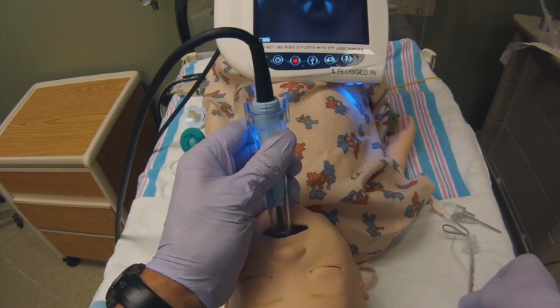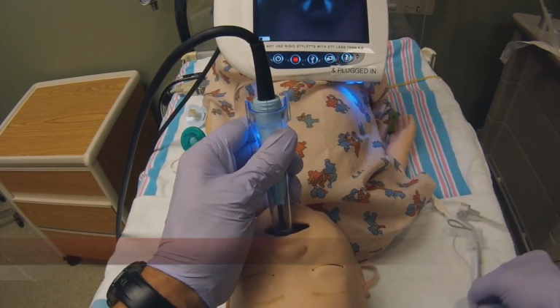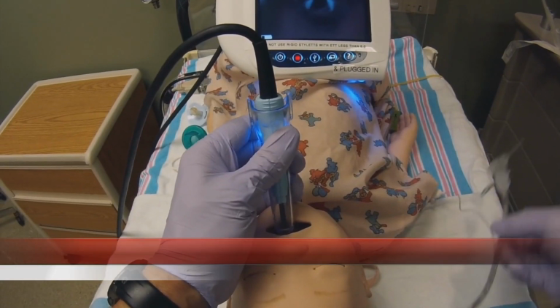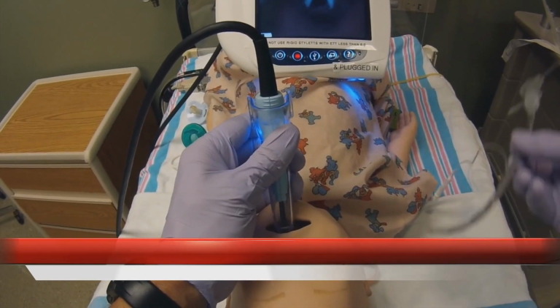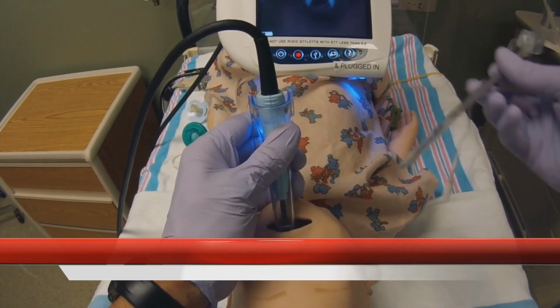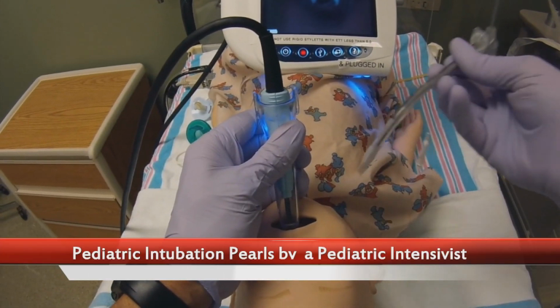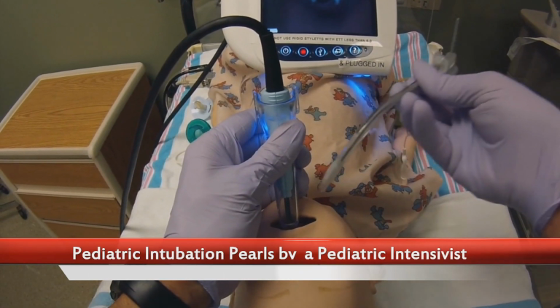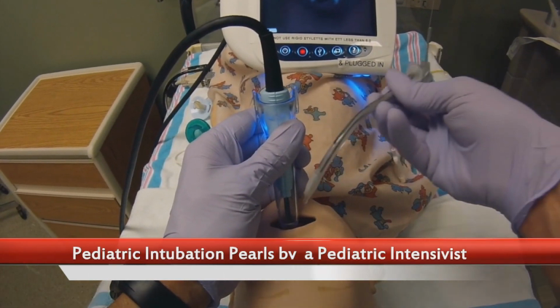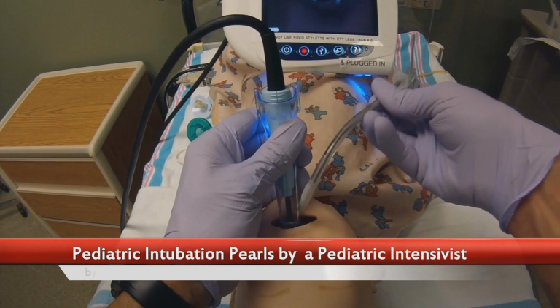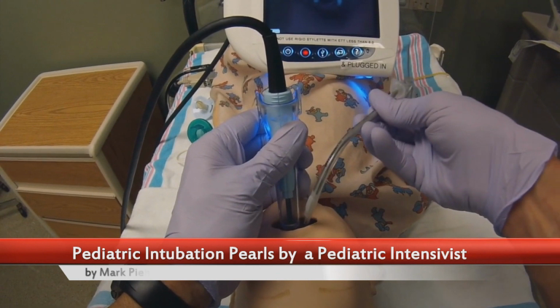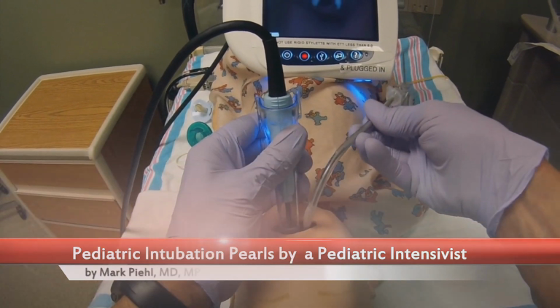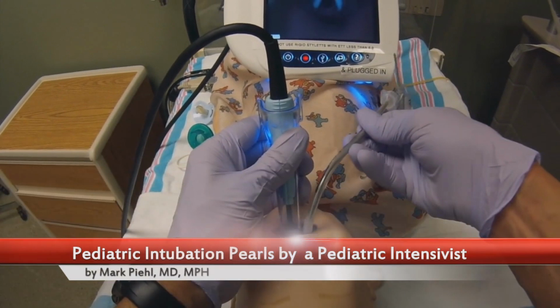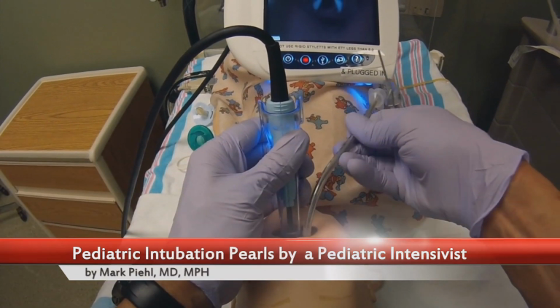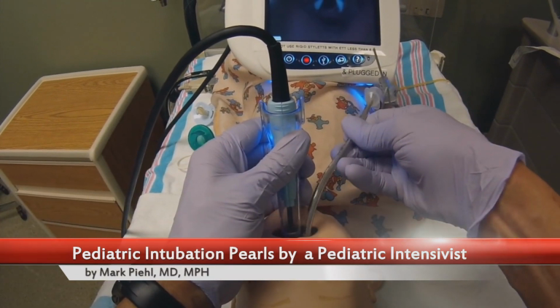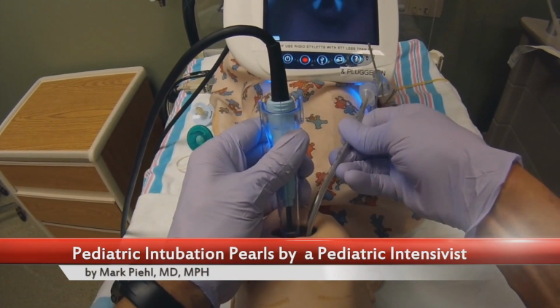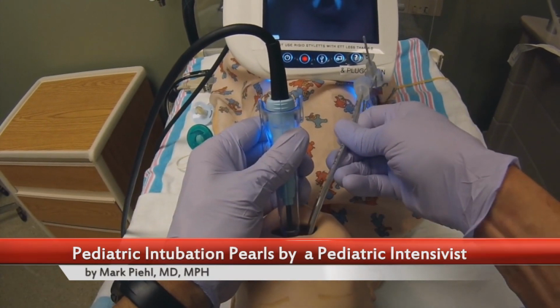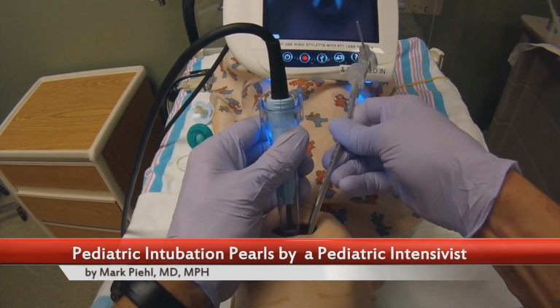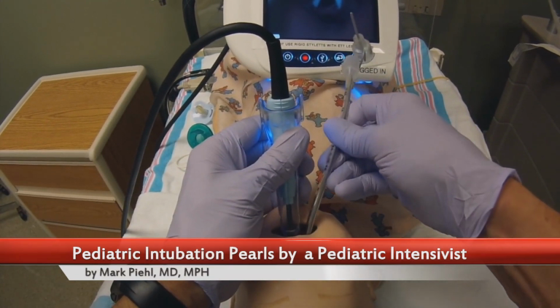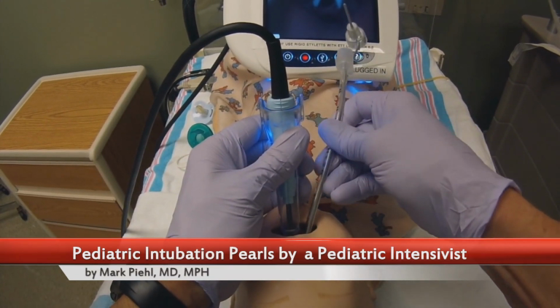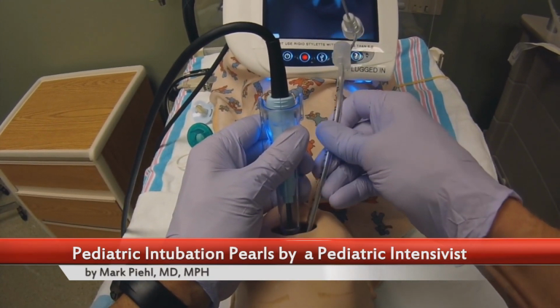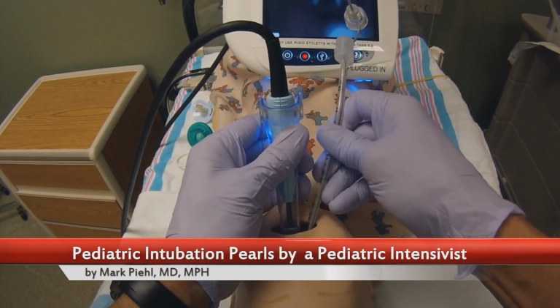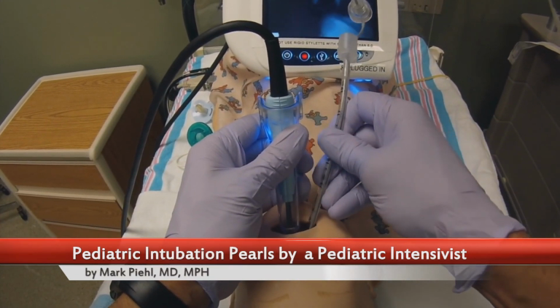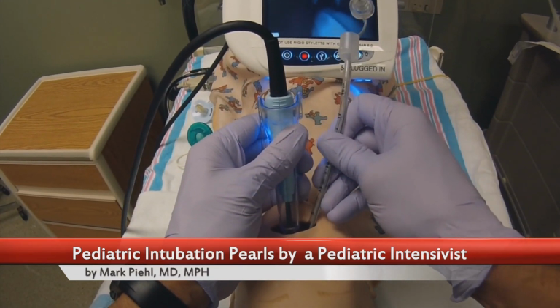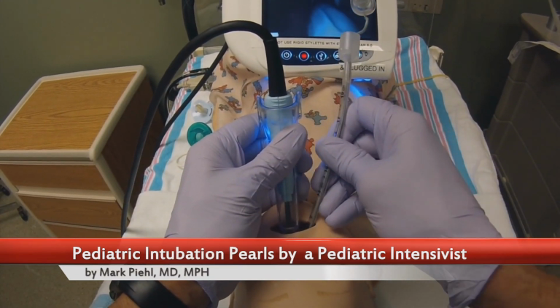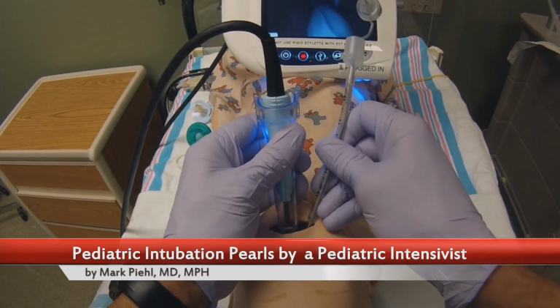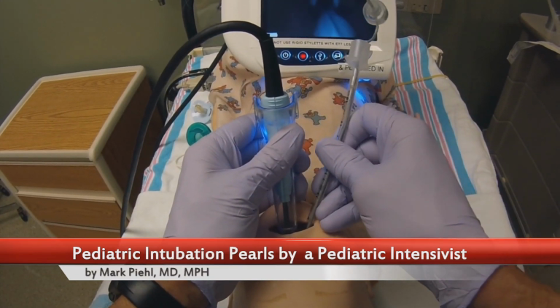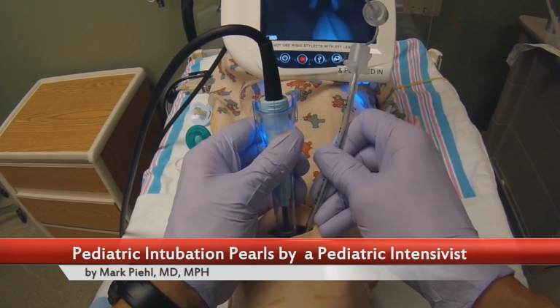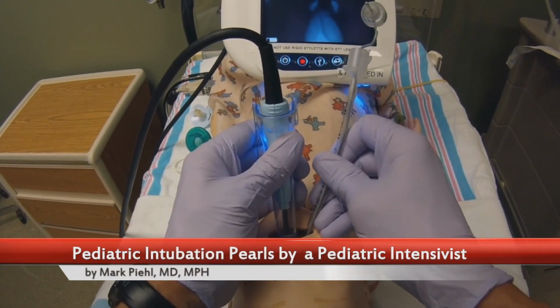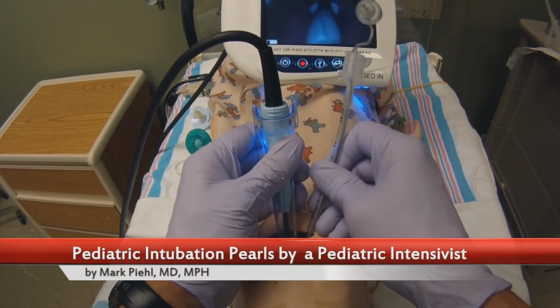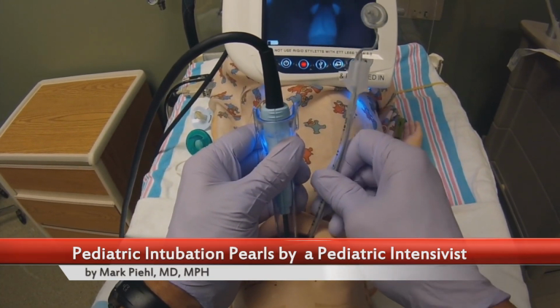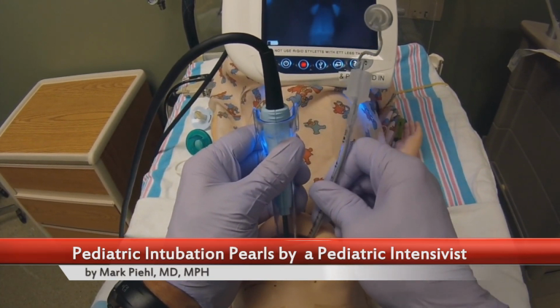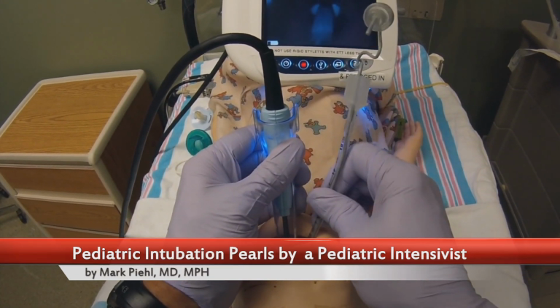I want to show you a few tricks for using a GlideScope in kids that will make intubation much smoother and safer.